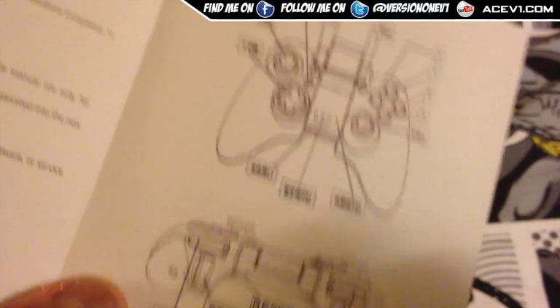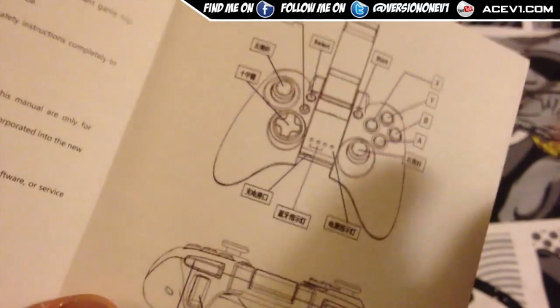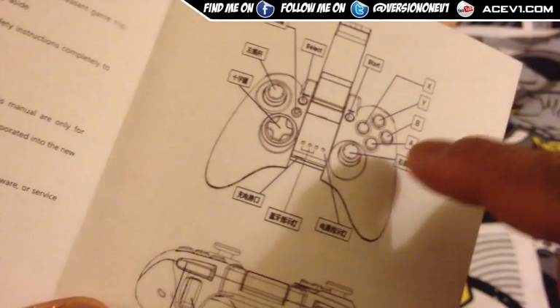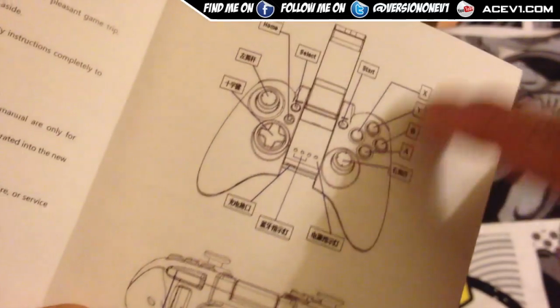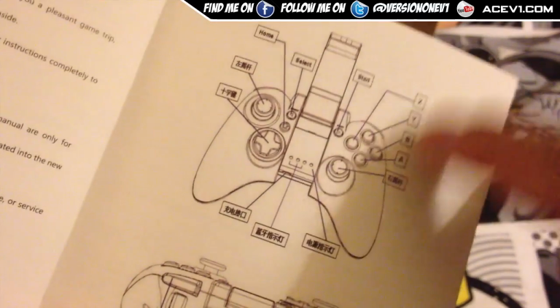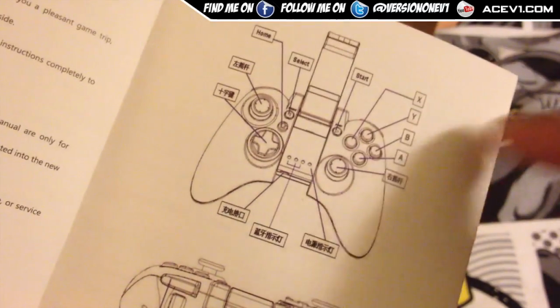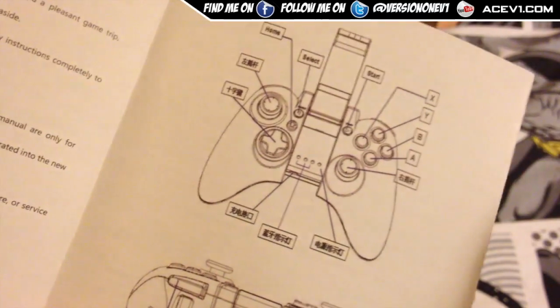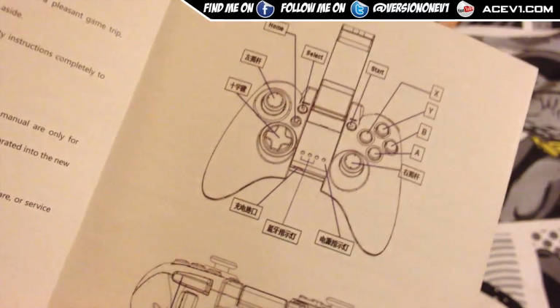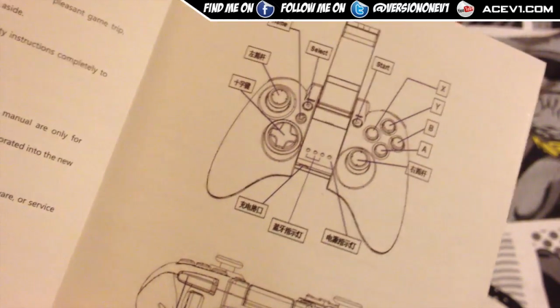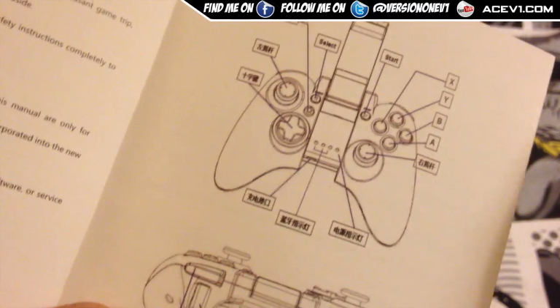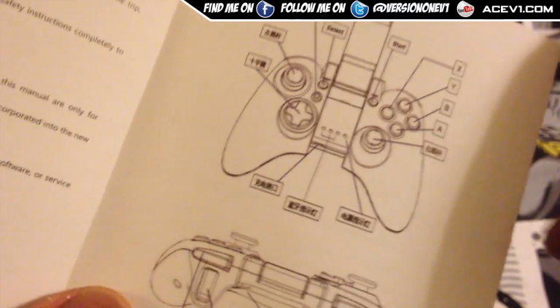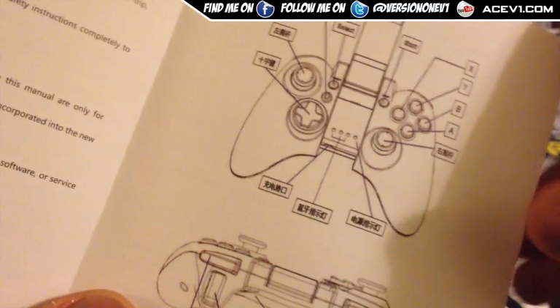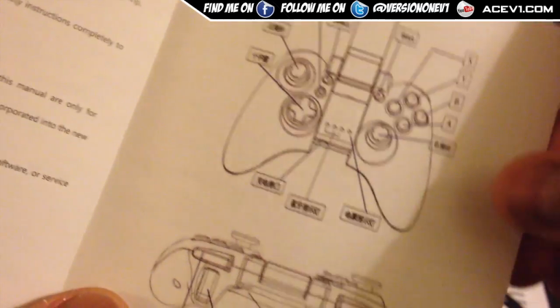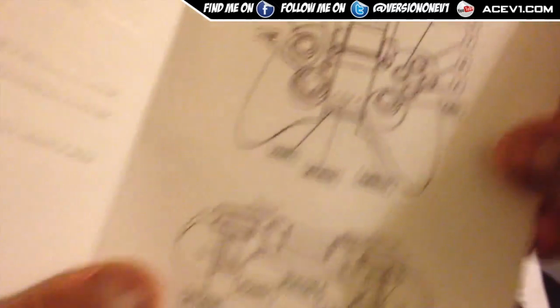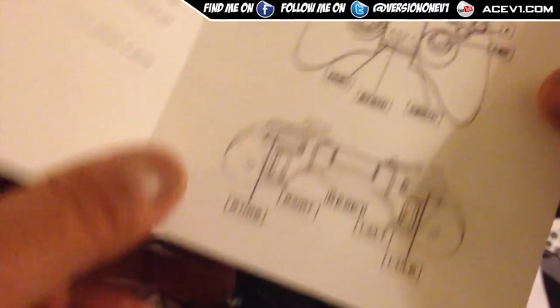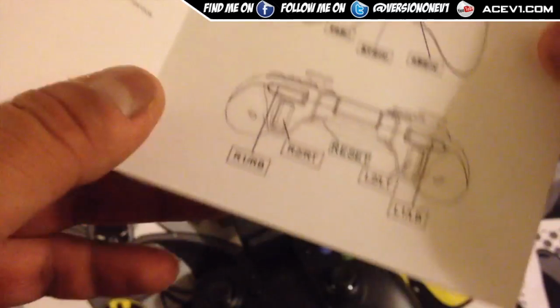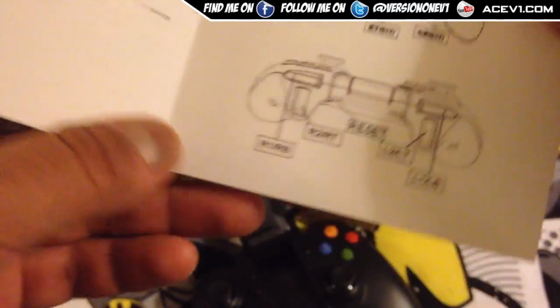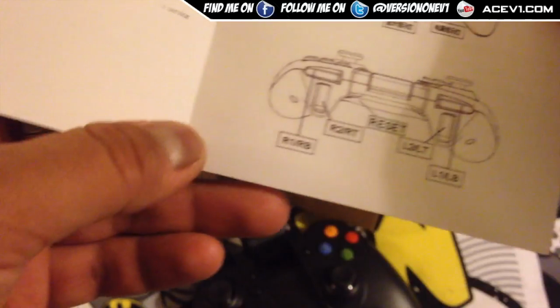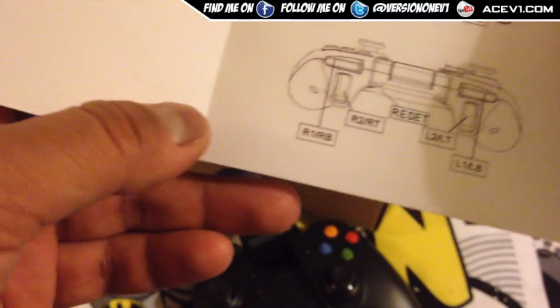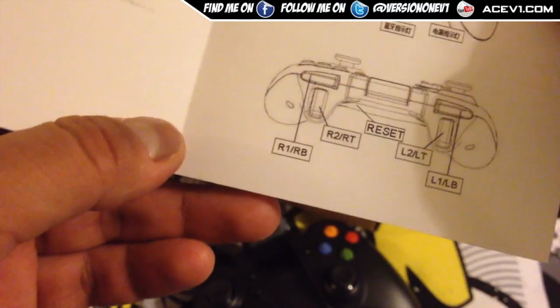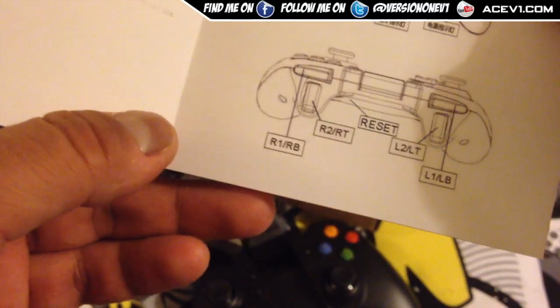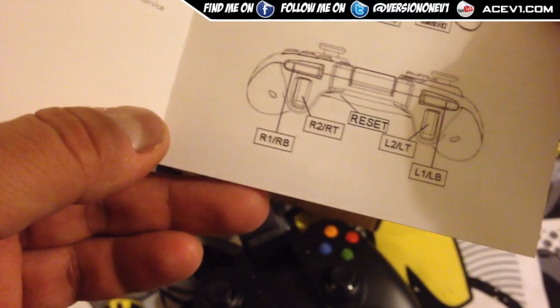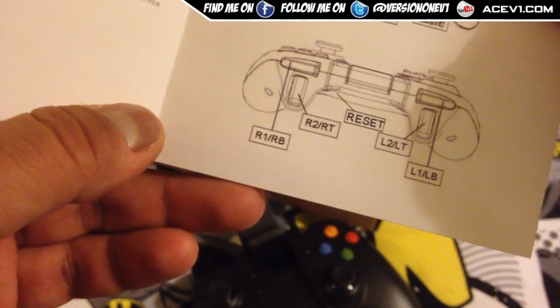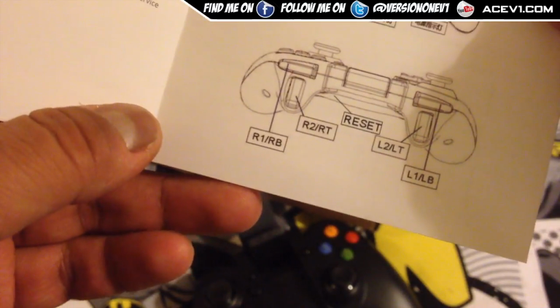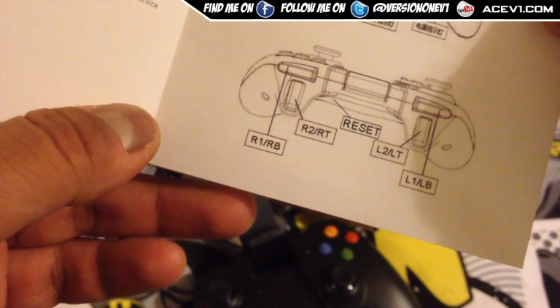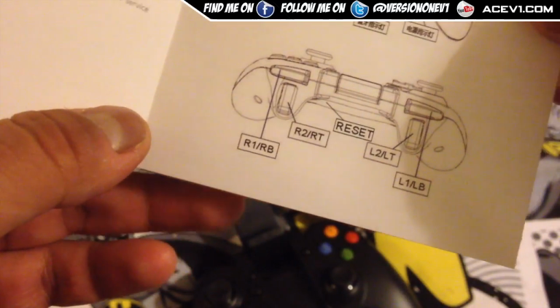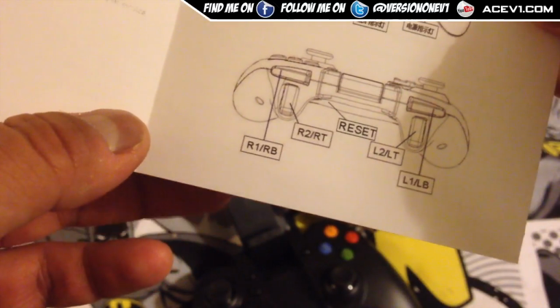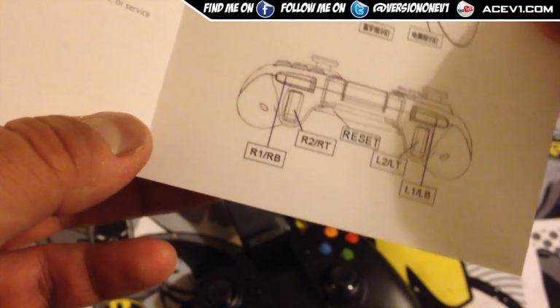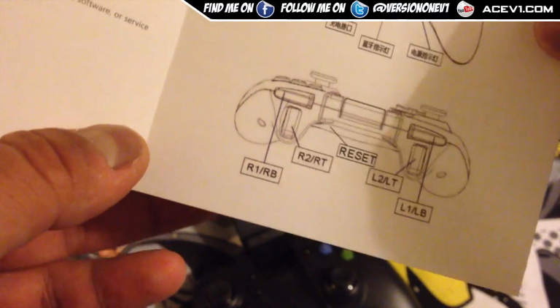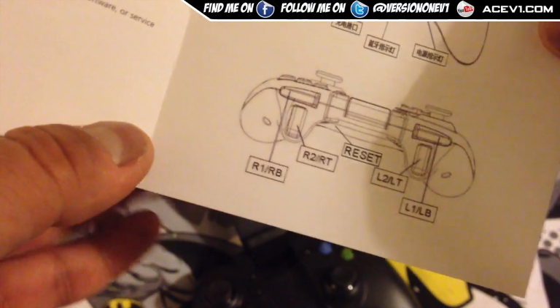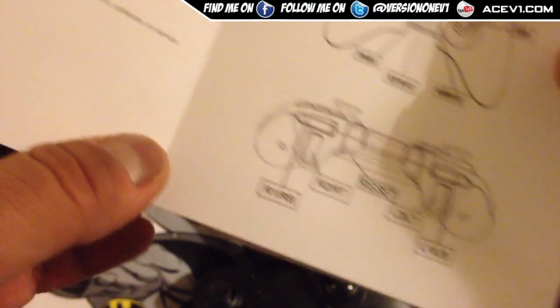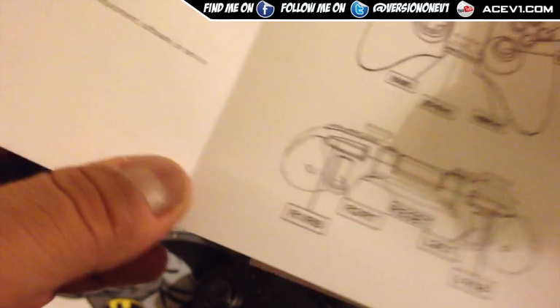You've got the other buttons — X, Y, B, A — which are in English, and the back has got reset, right trigger, L2, and RB.